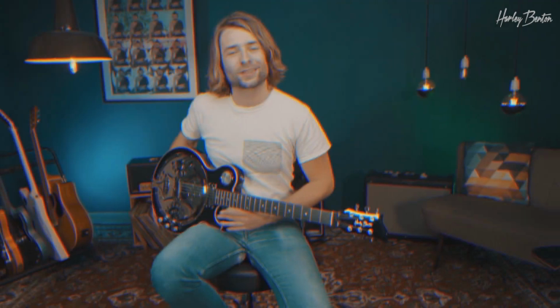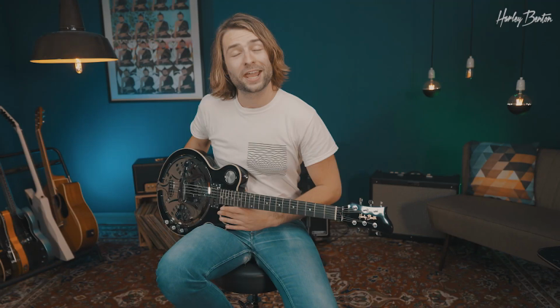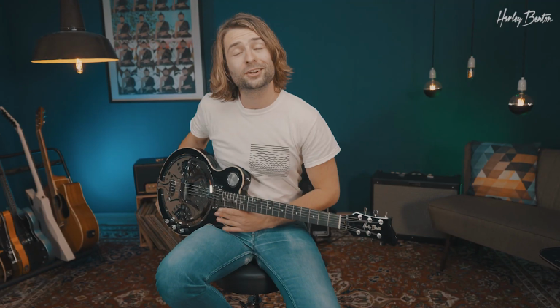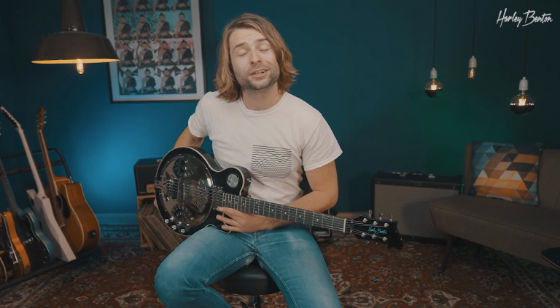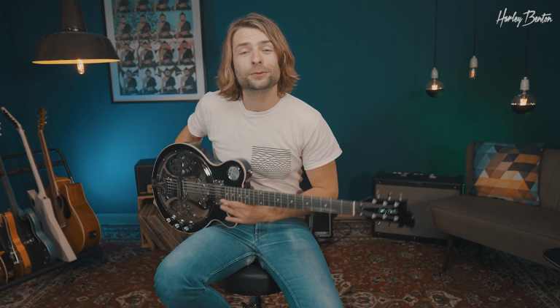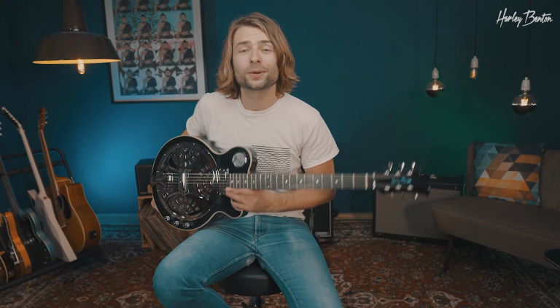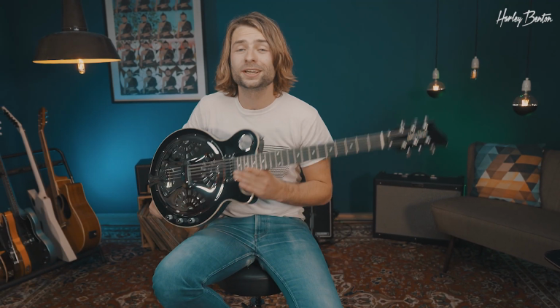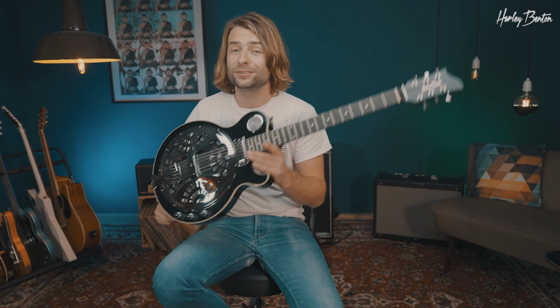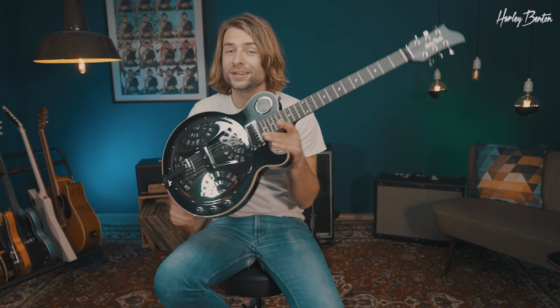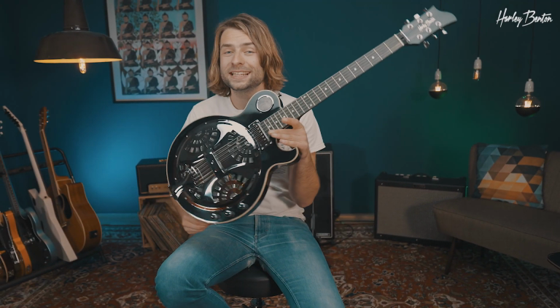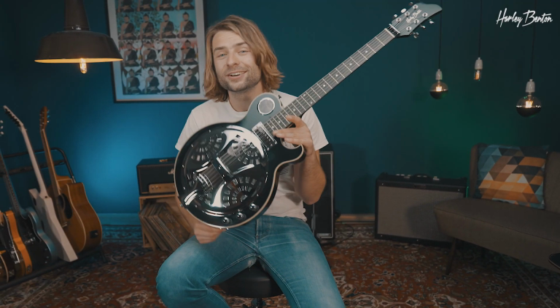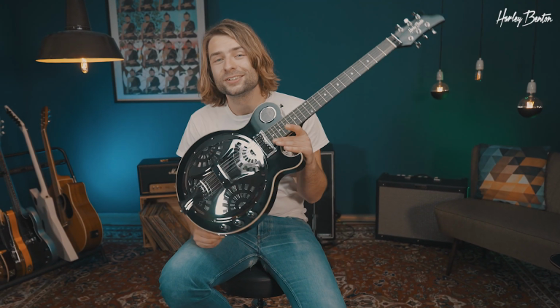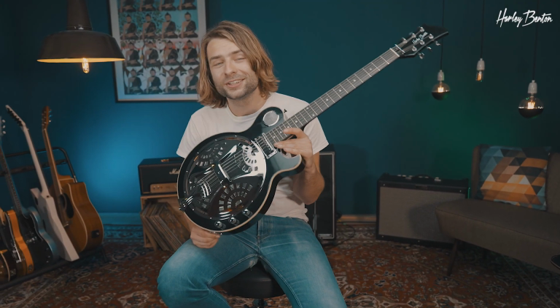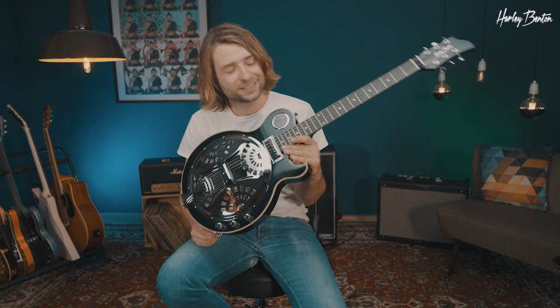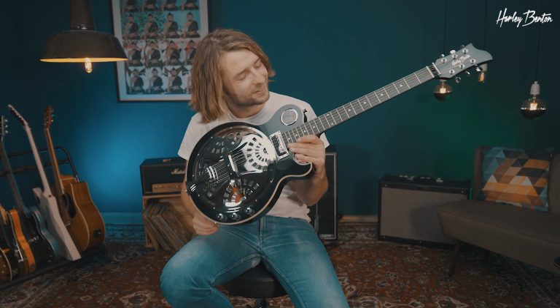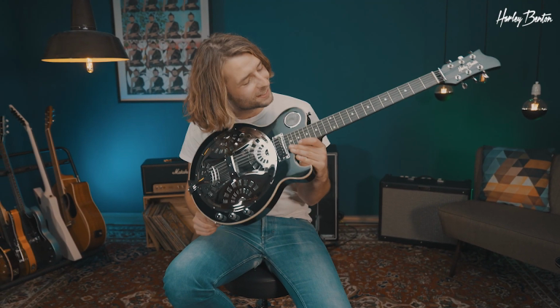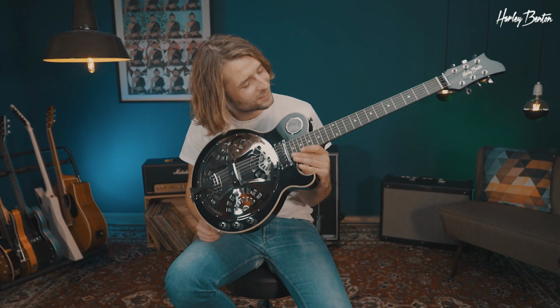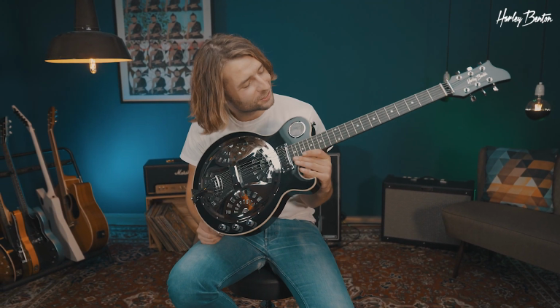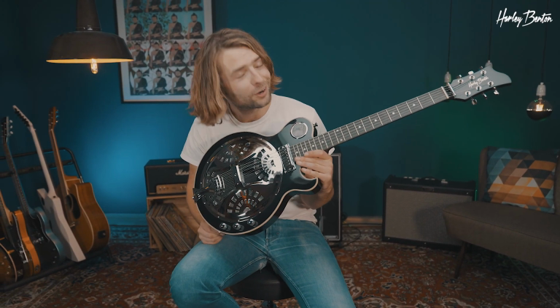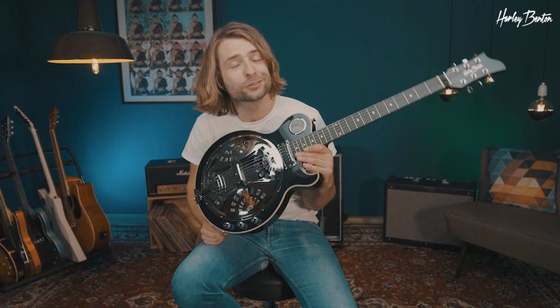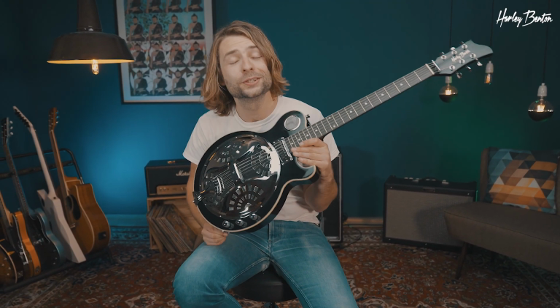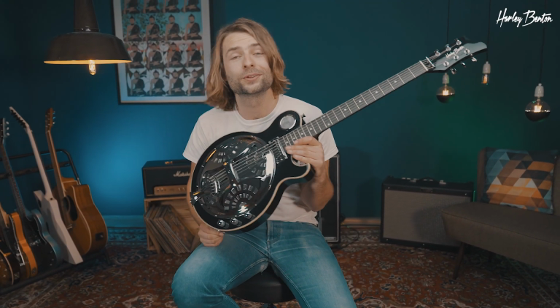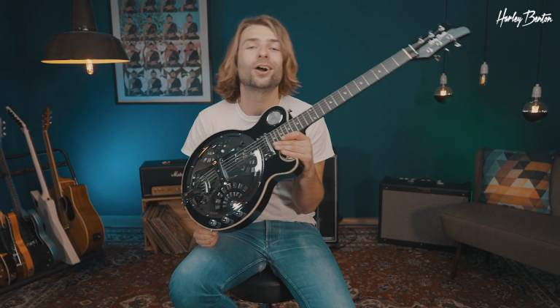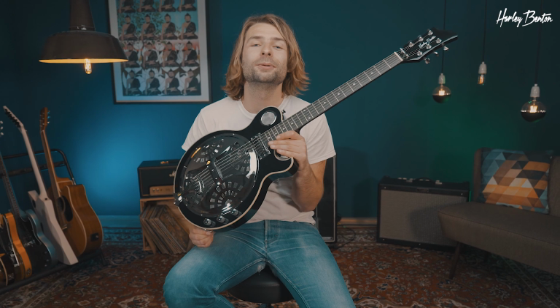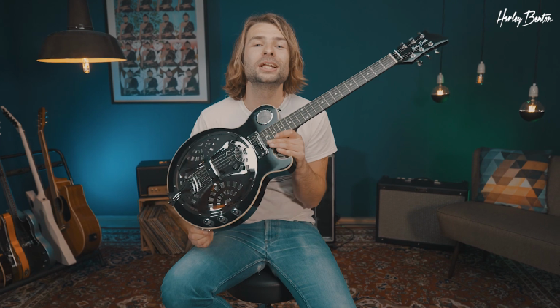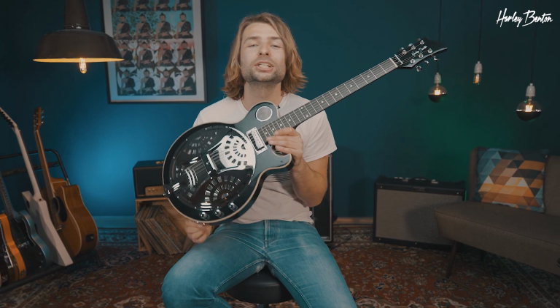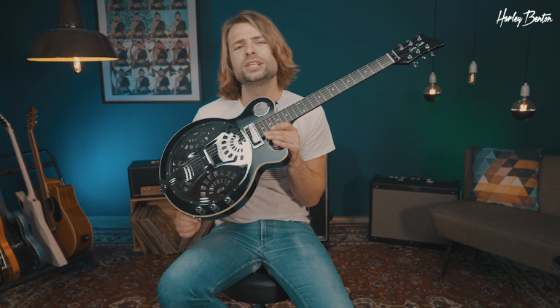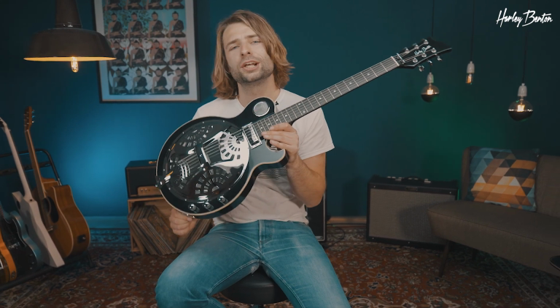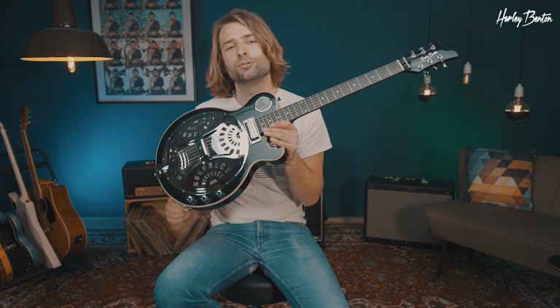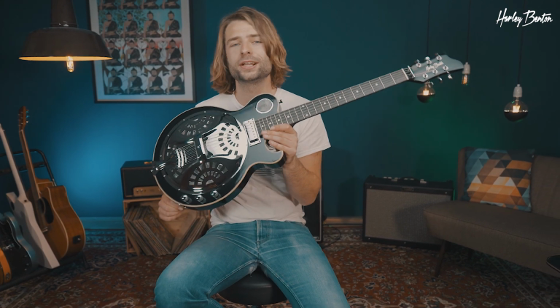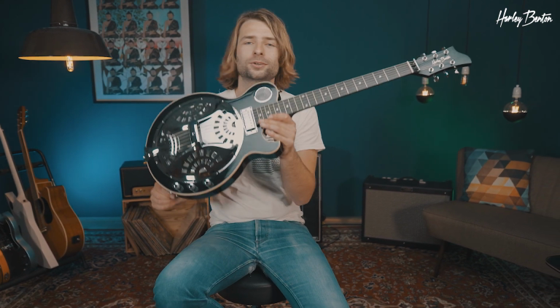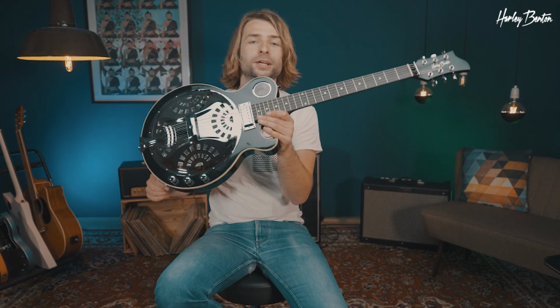Hey there! If you want to get really down and dirty, that's the guitar for you — the Harley Benton CL Razor King.